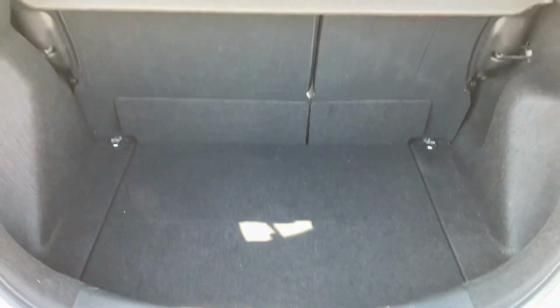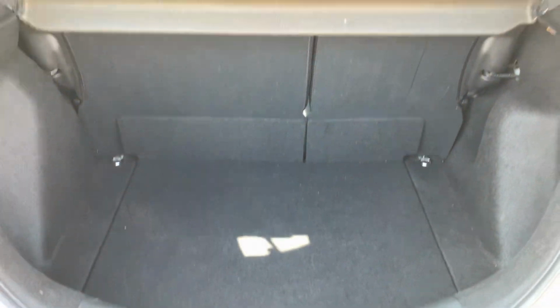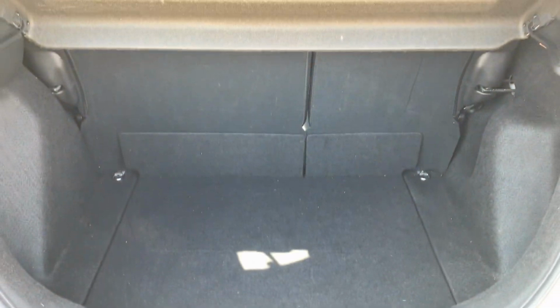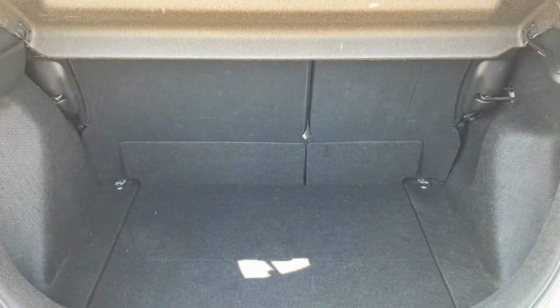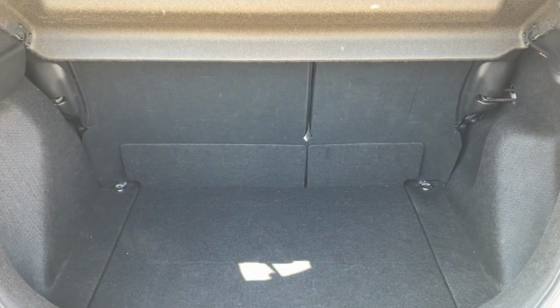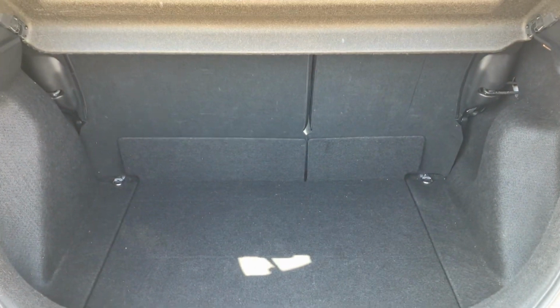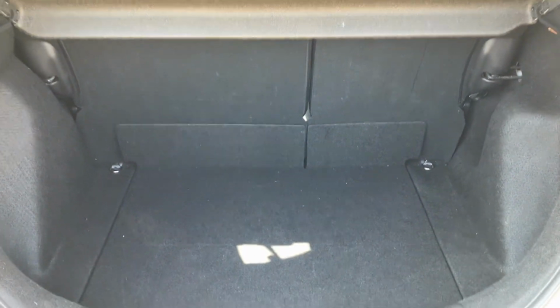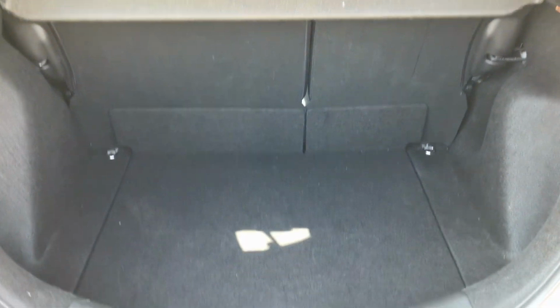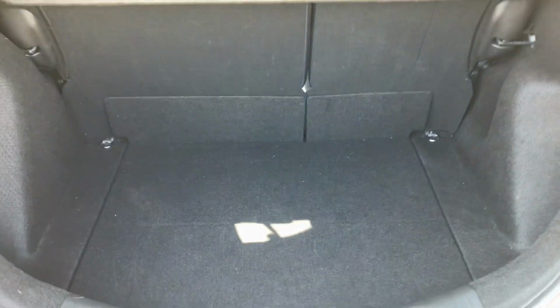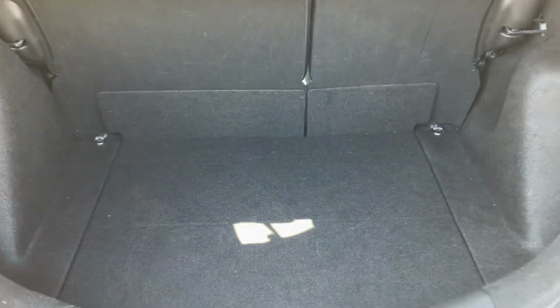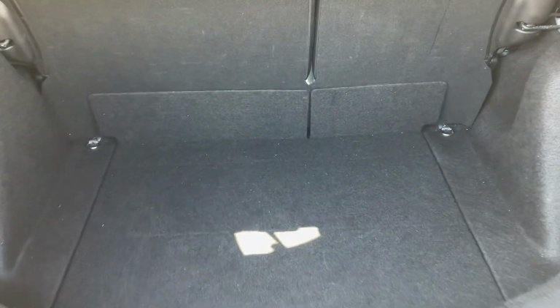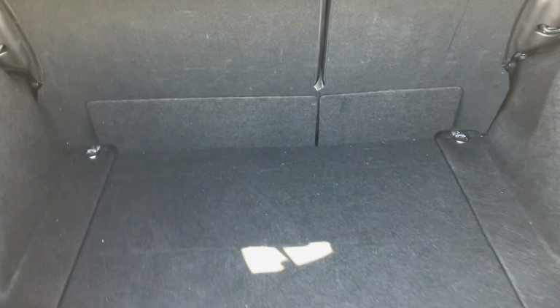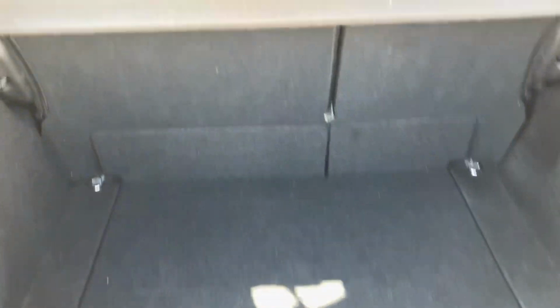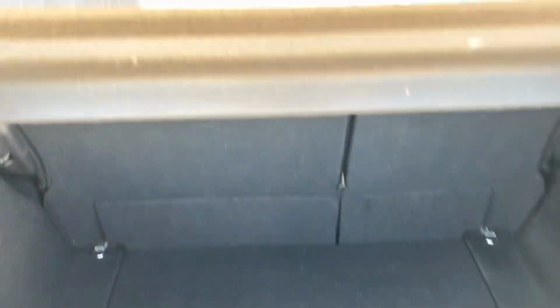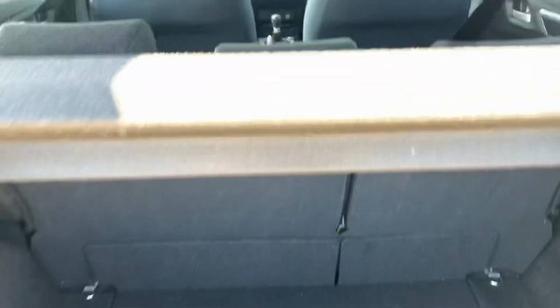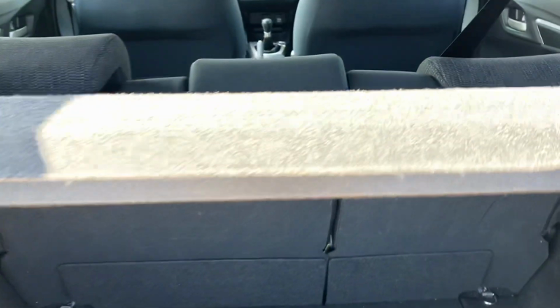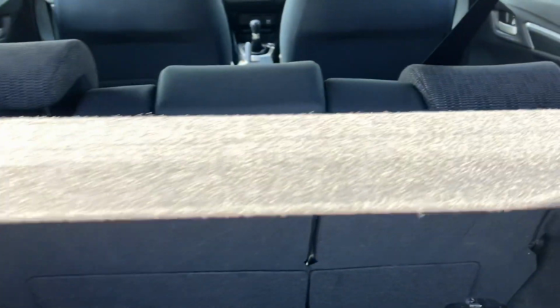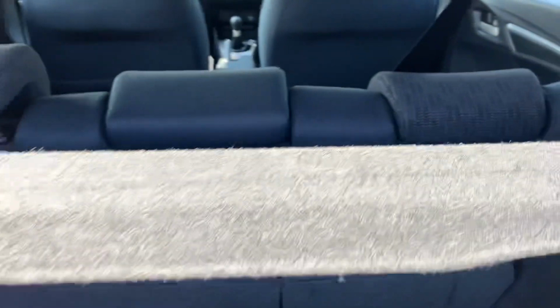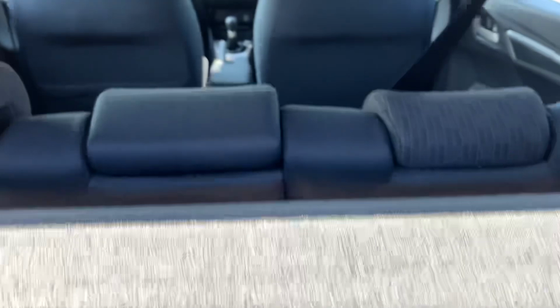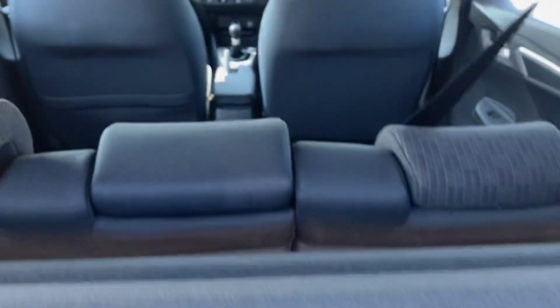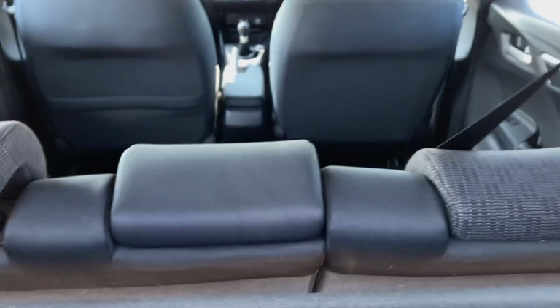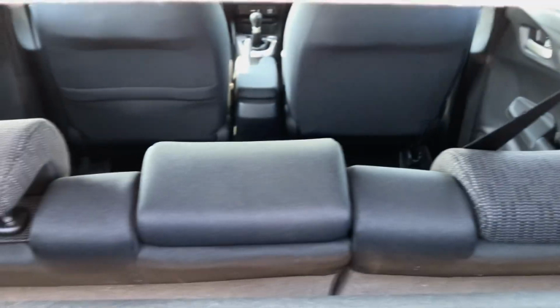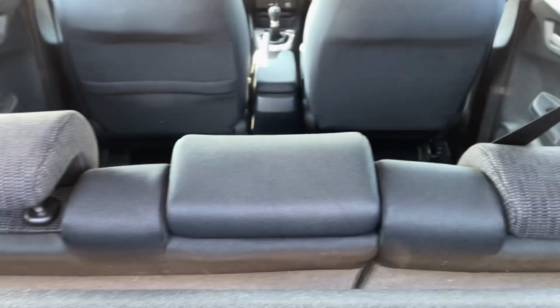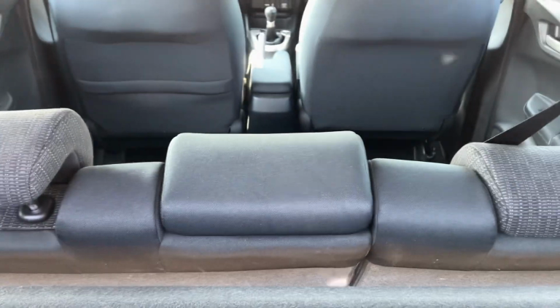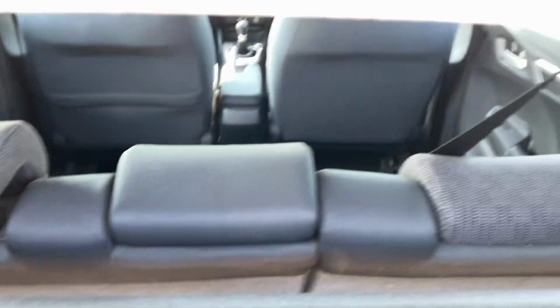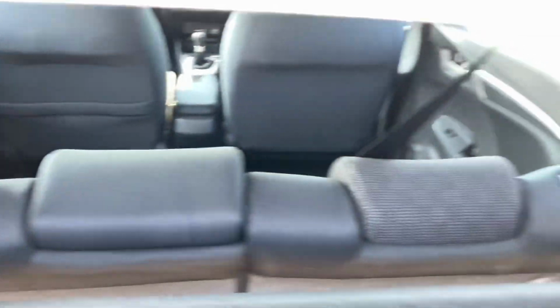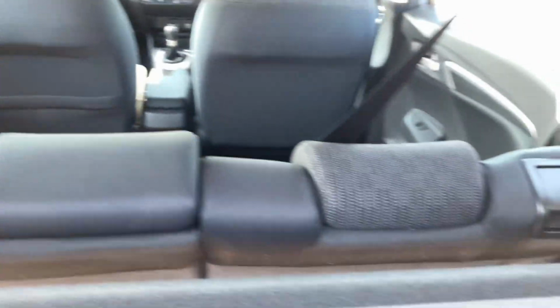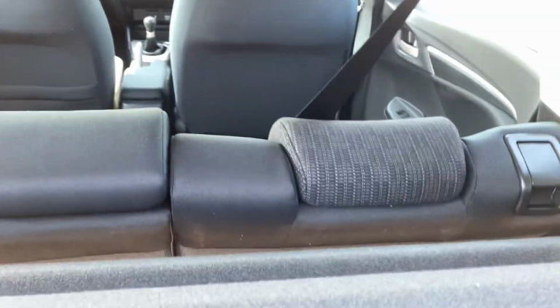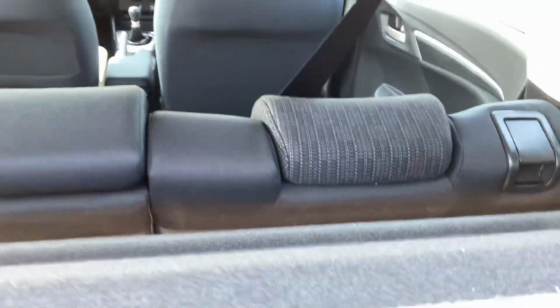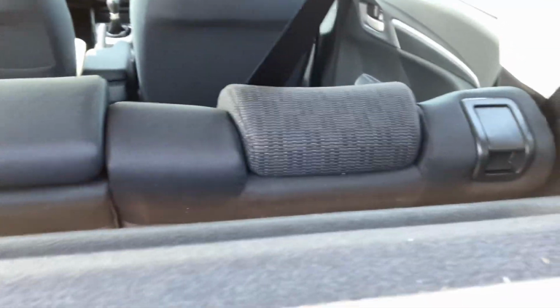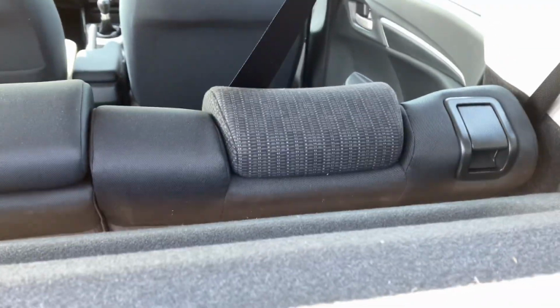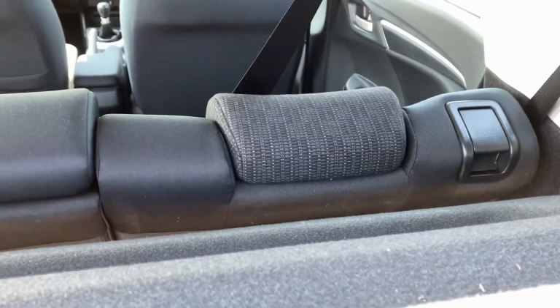Lots of boot space, removable parcel shelf and 60-40 split rear seats.